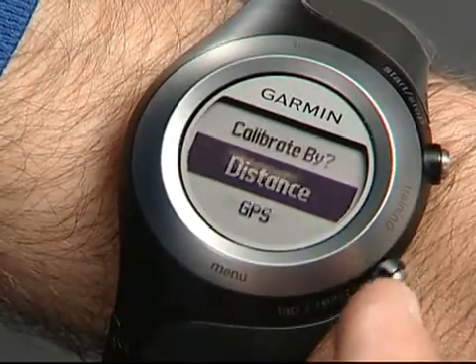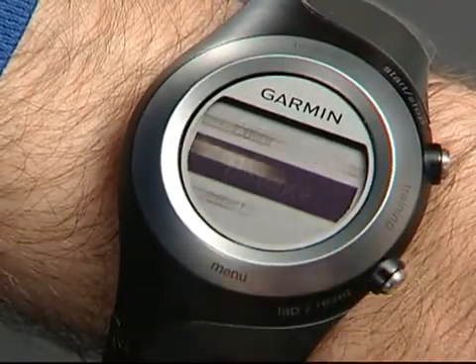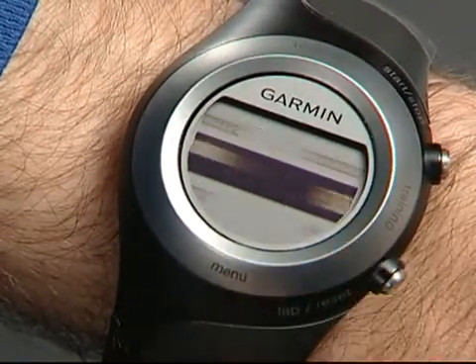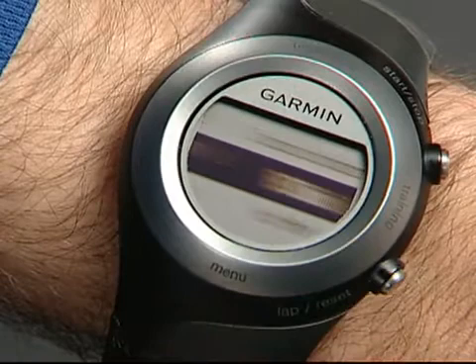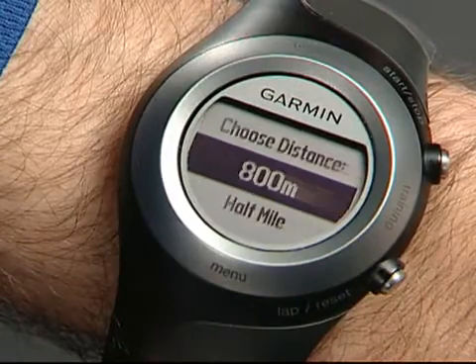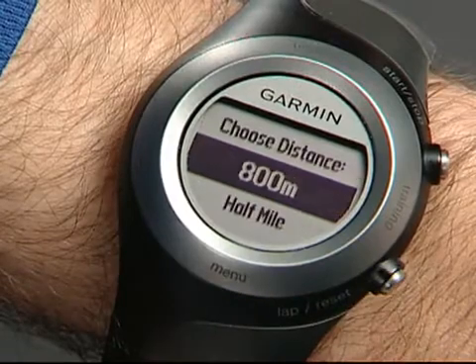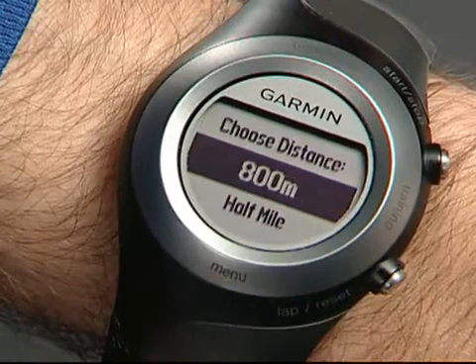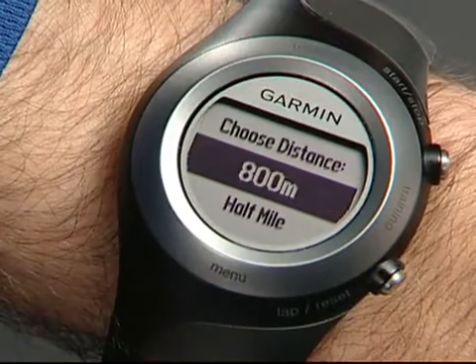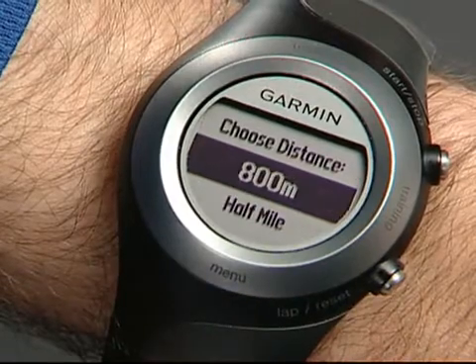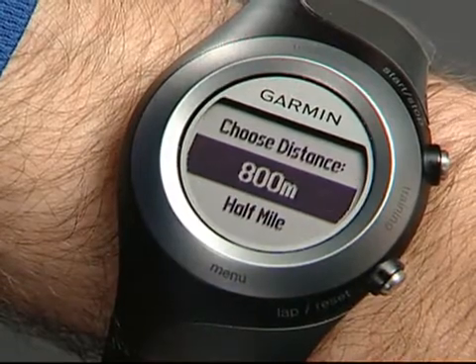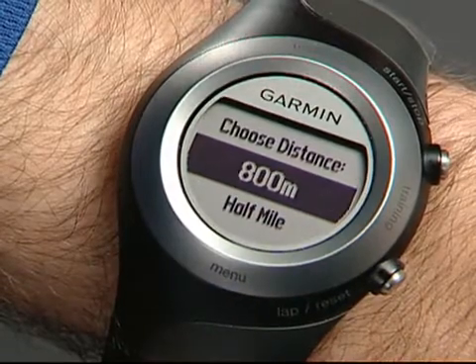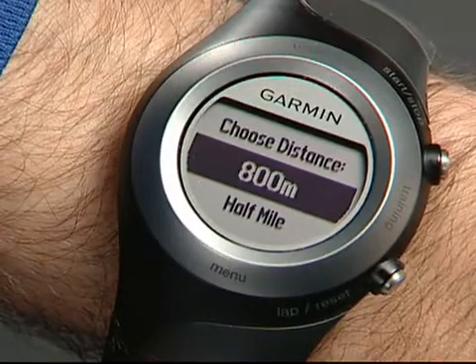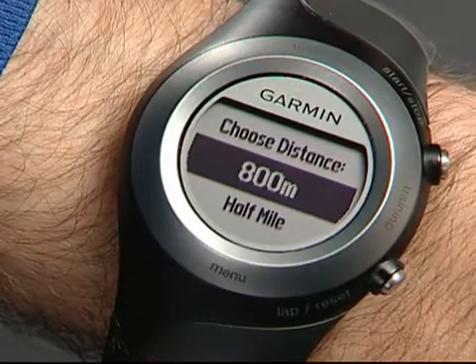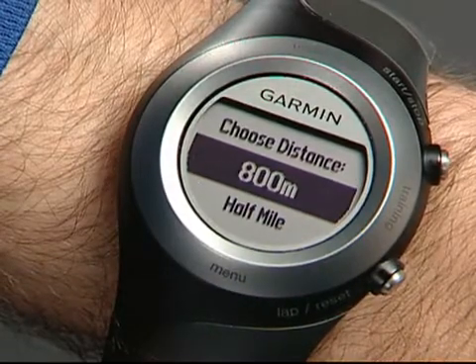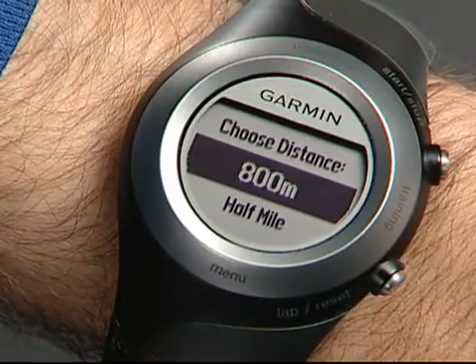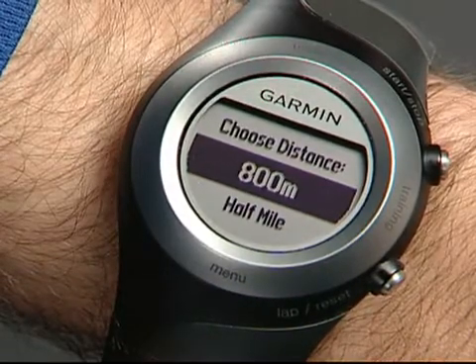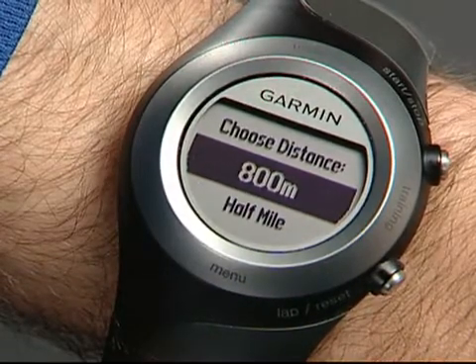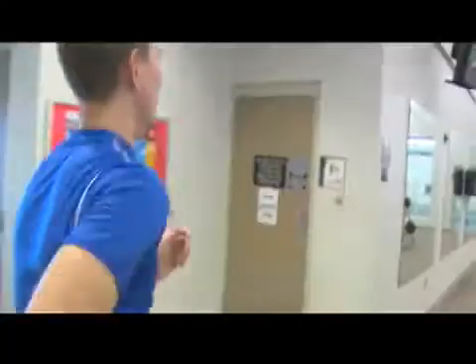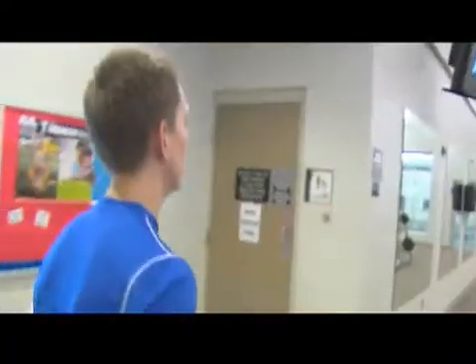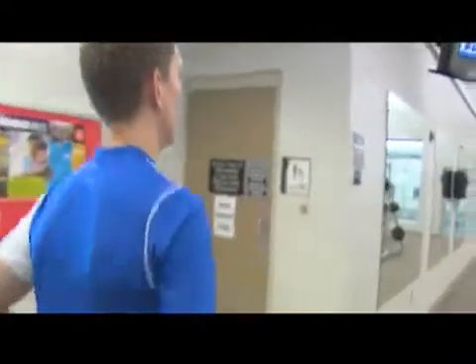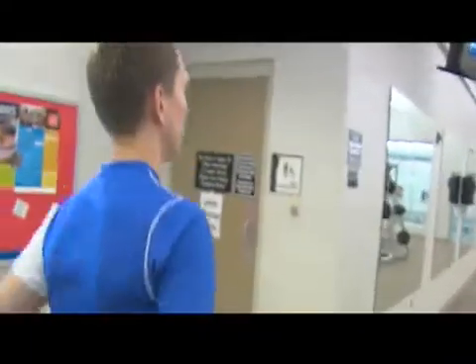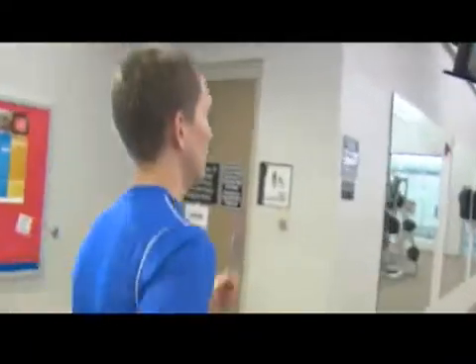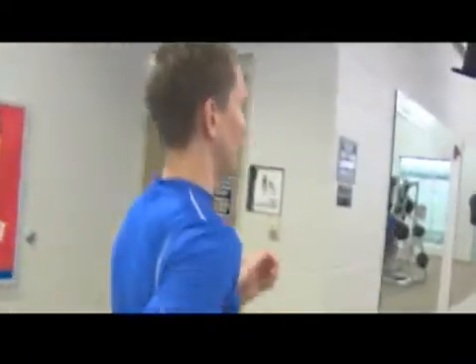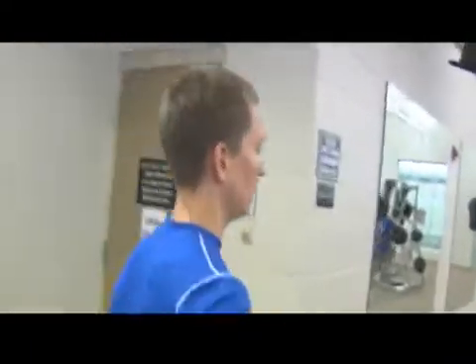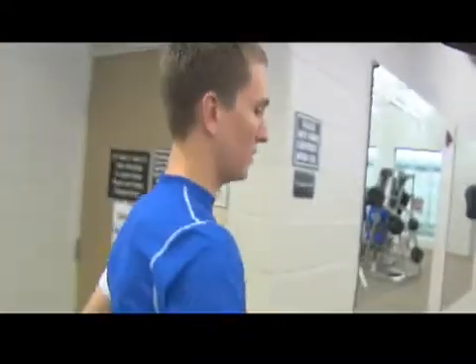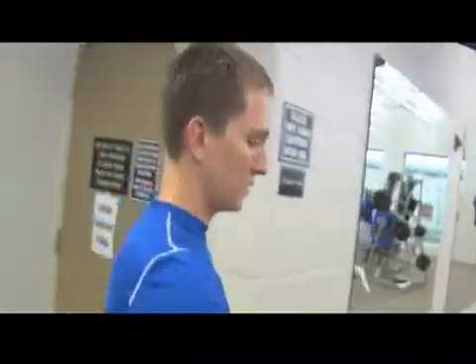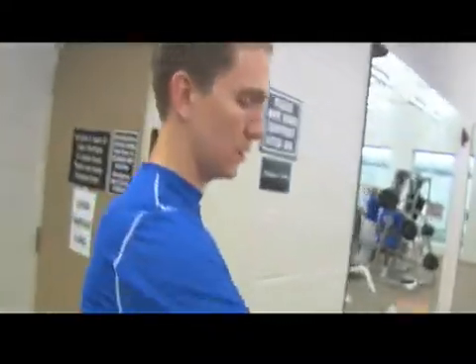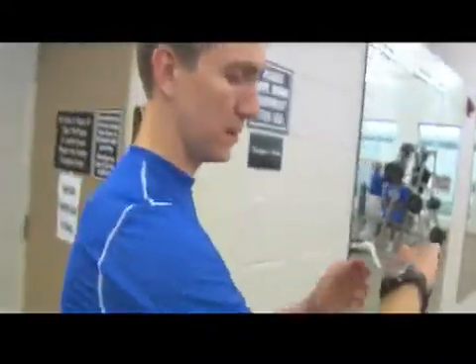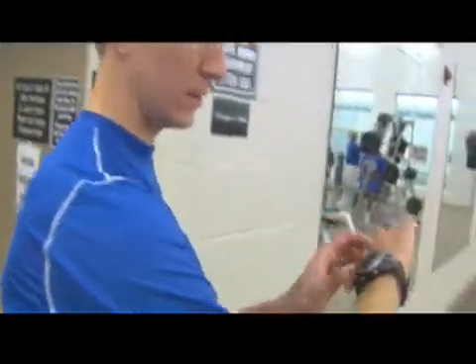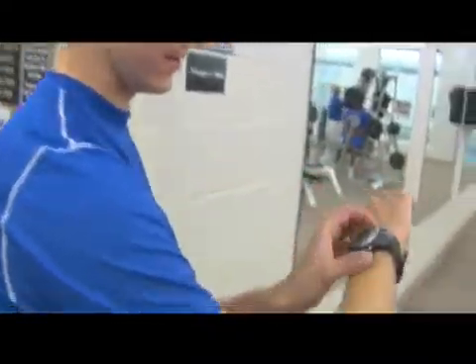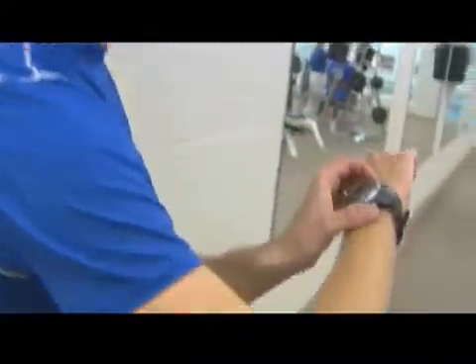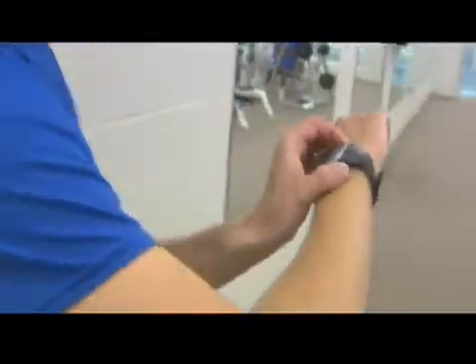Select a distance. Press Start to begin recording, run or walk the distance, then press Stop.